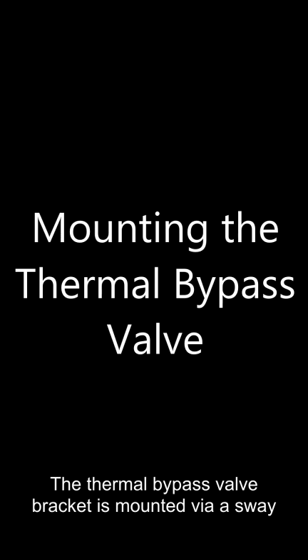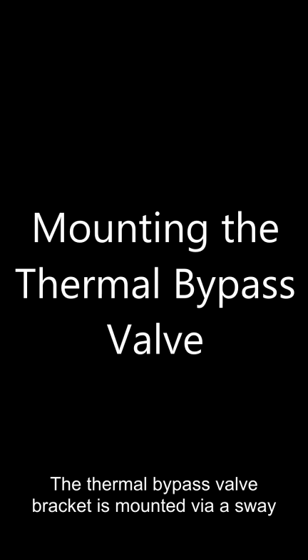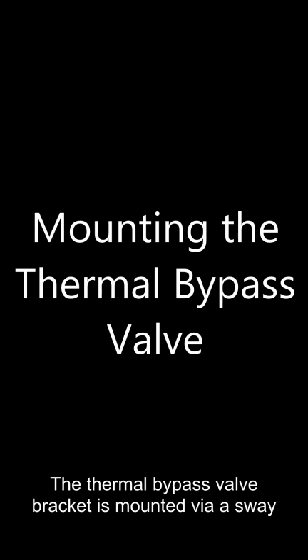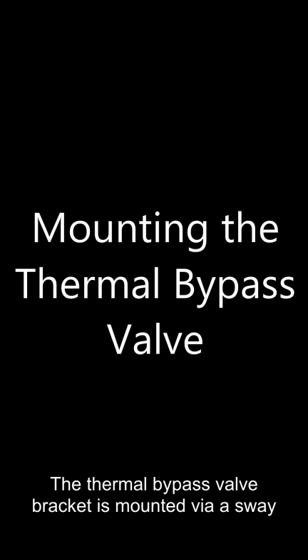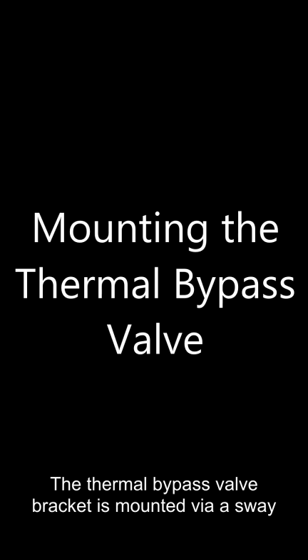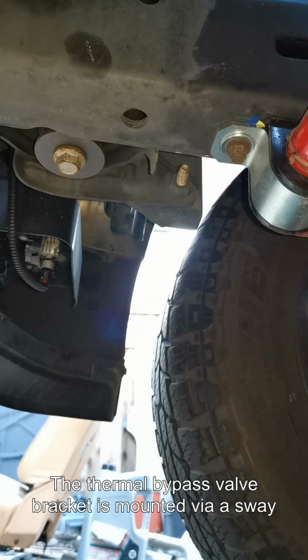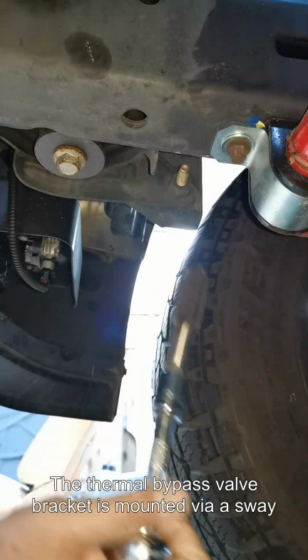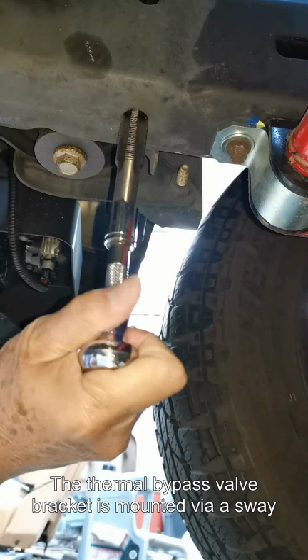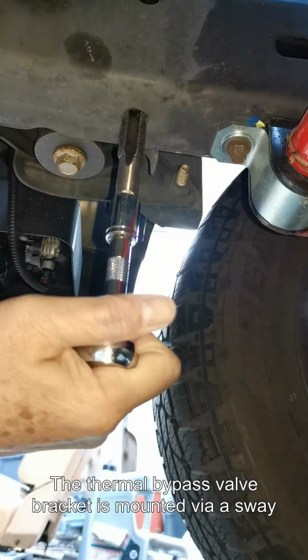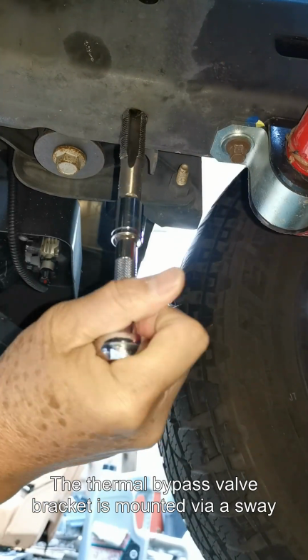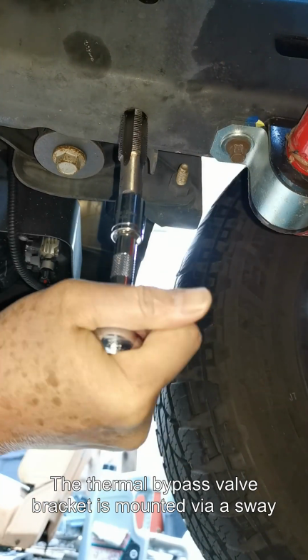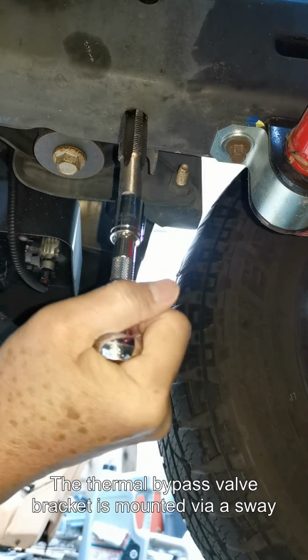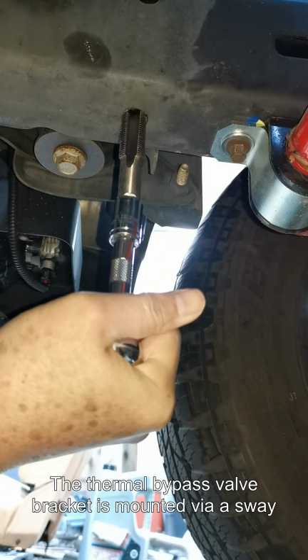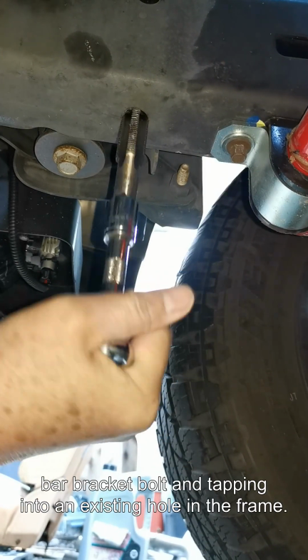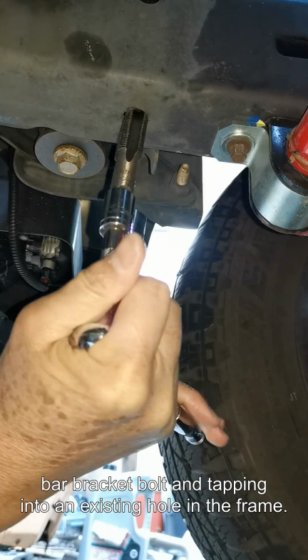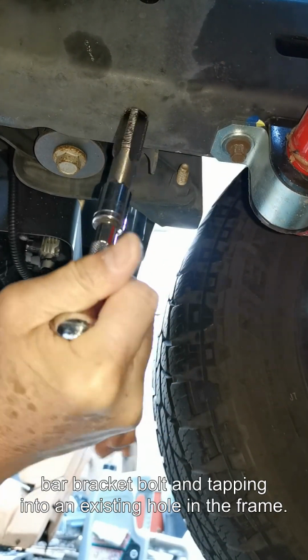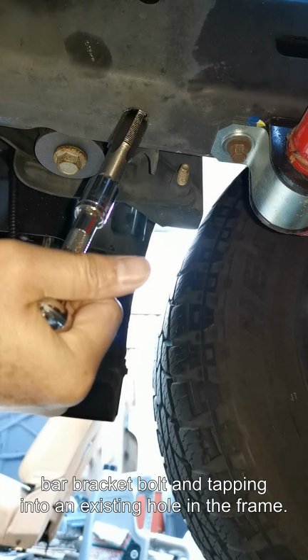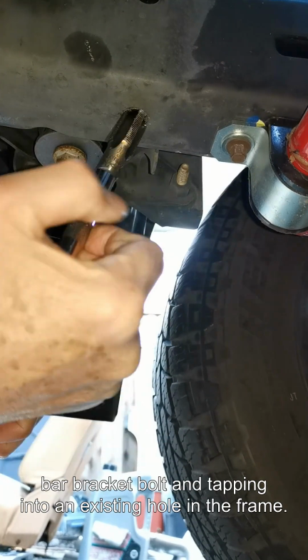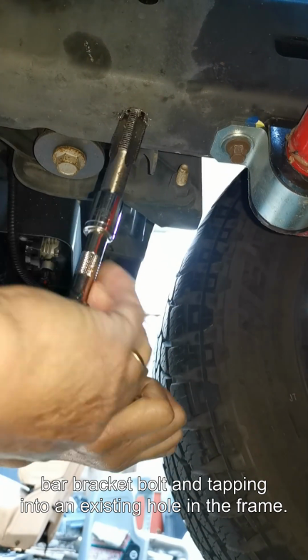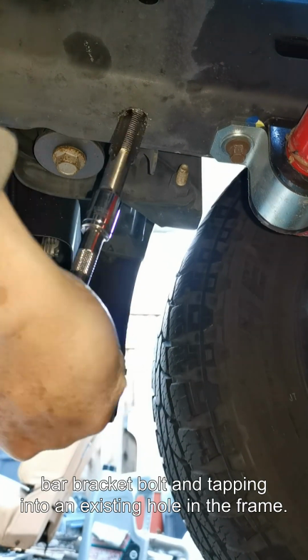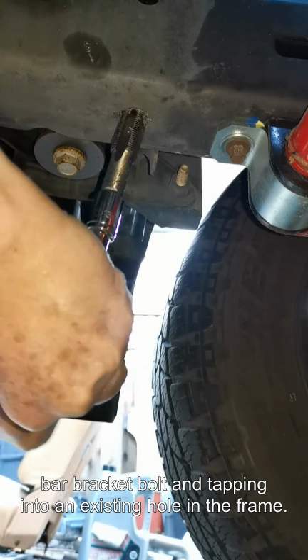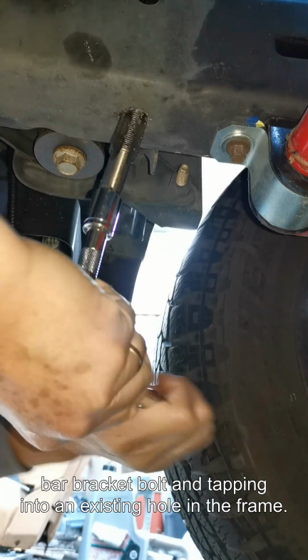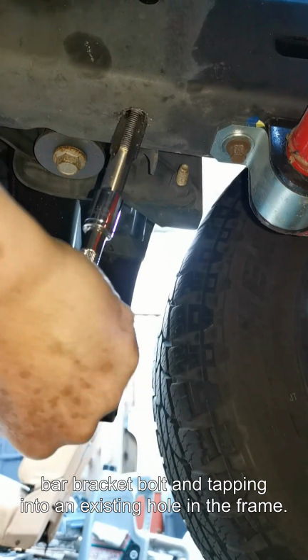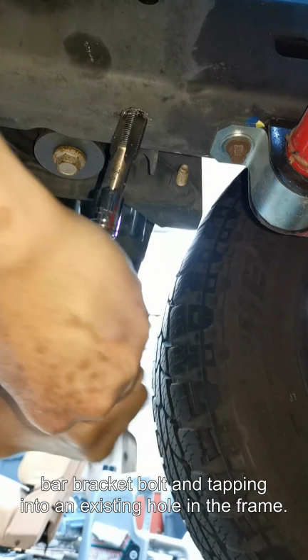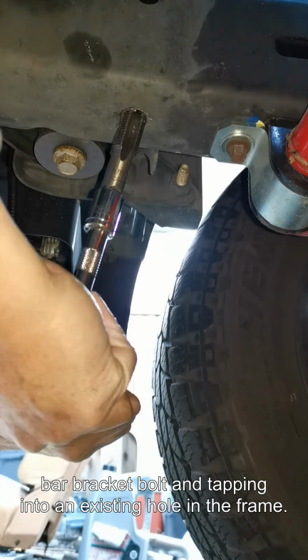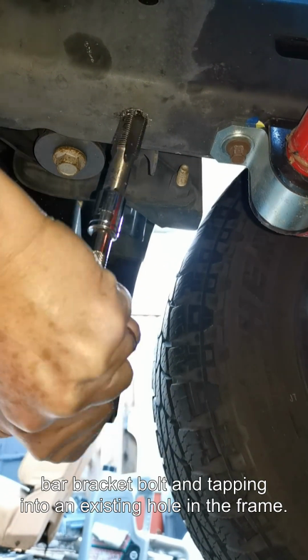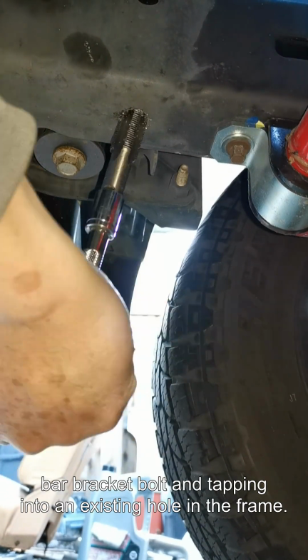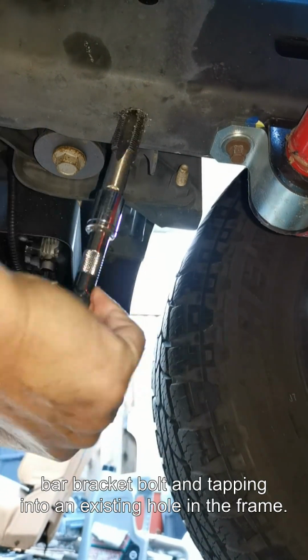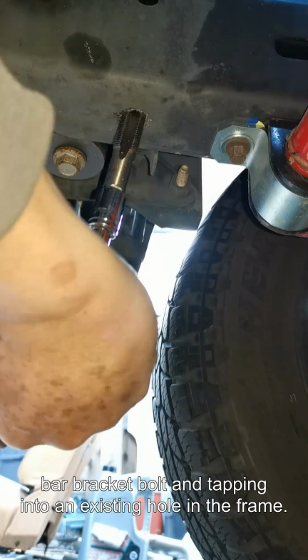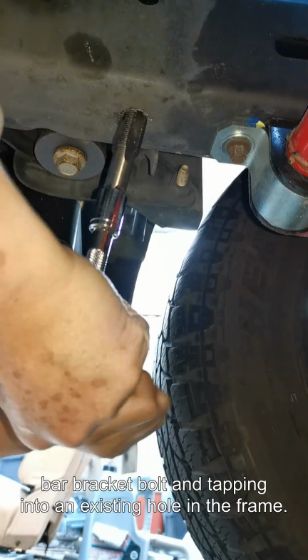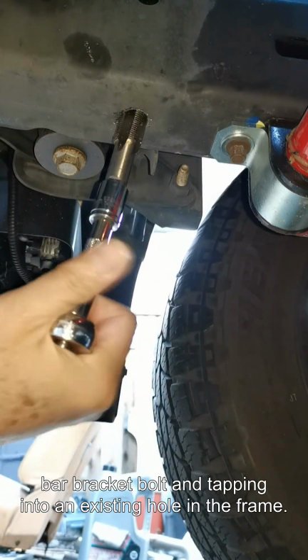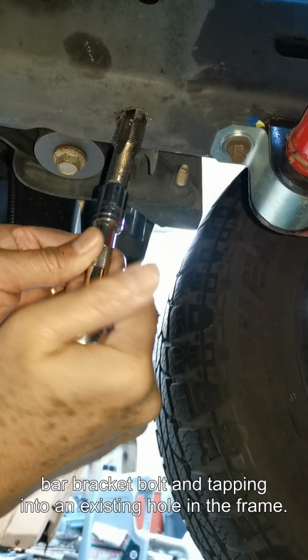The thermal bypass valve bracket is mounted via the sway bar bracket bolt and by tapping into an existing hole in the frame.